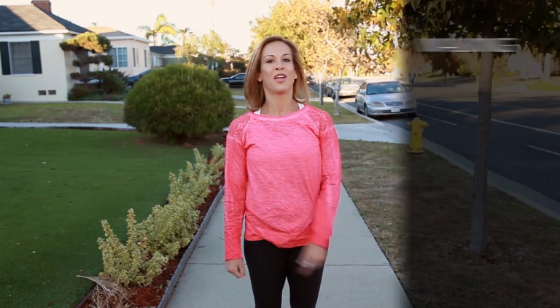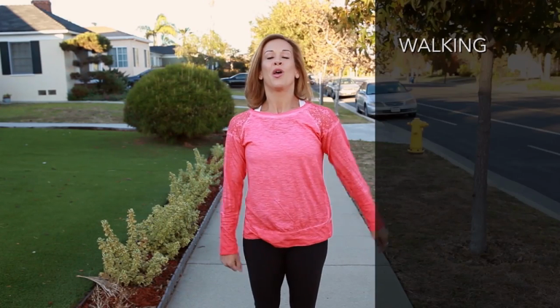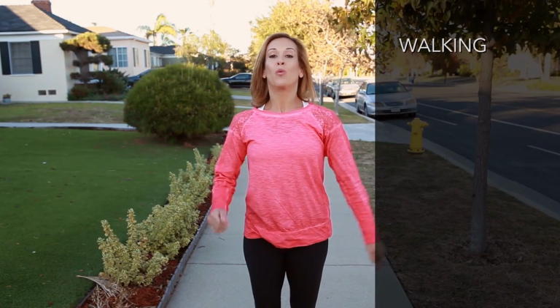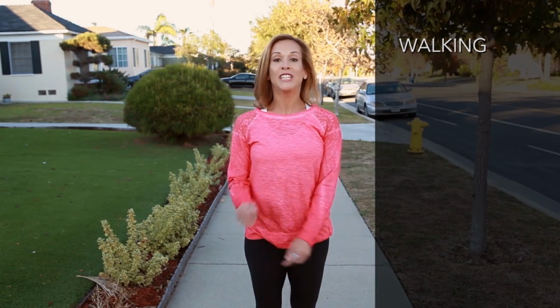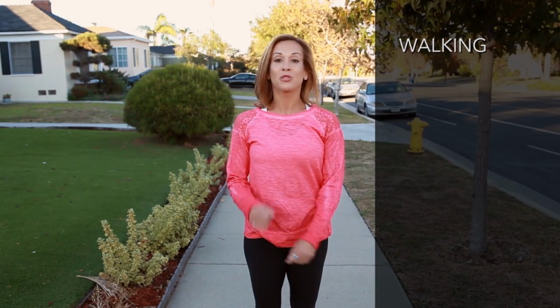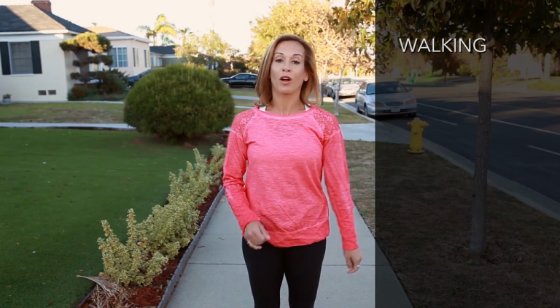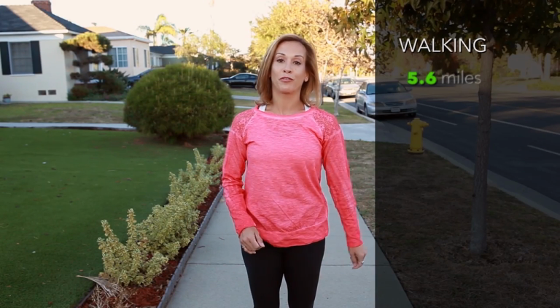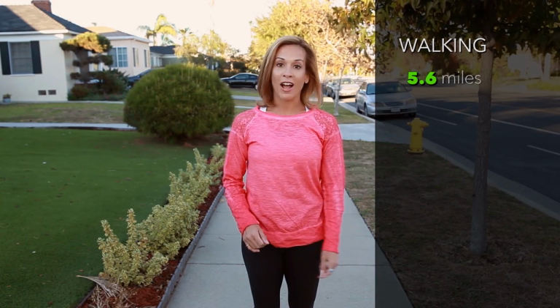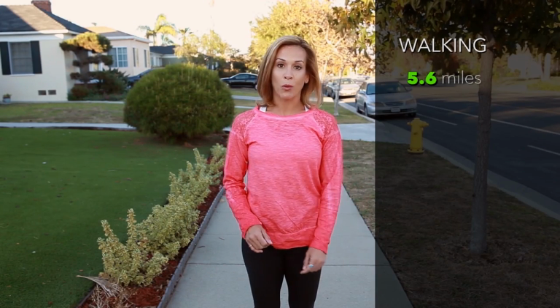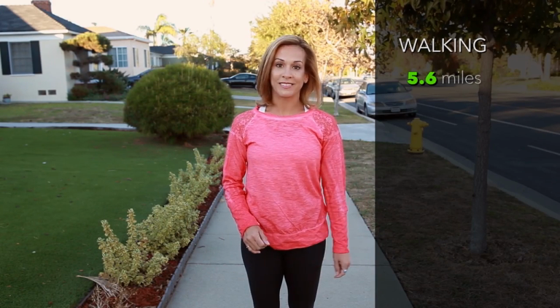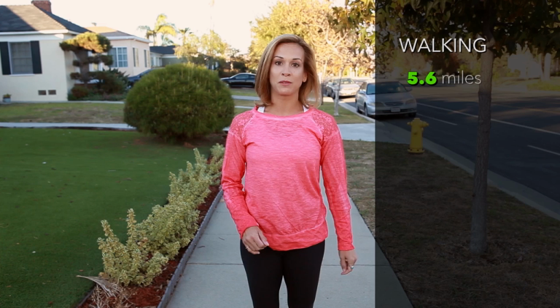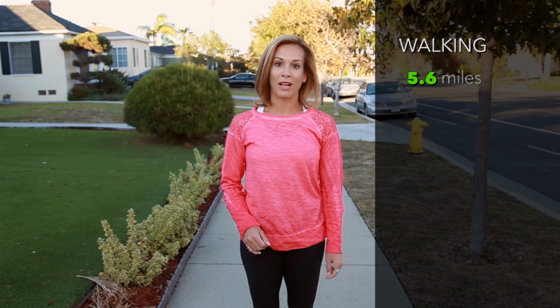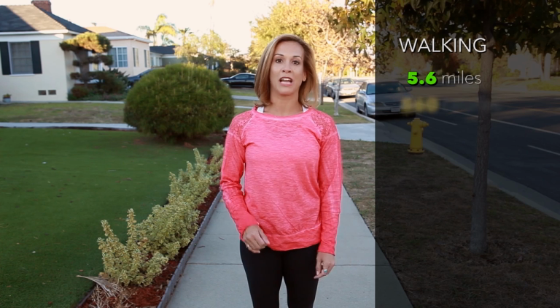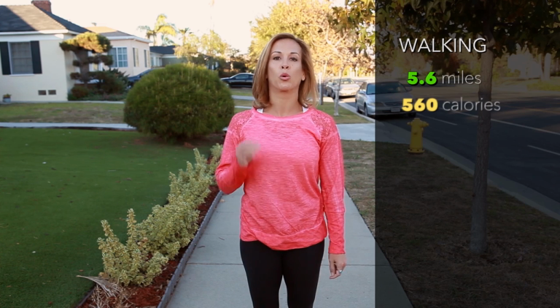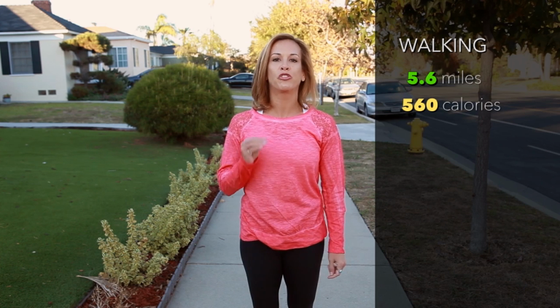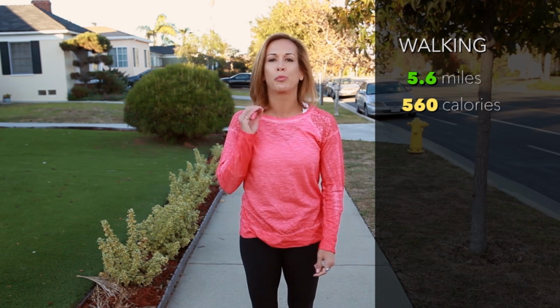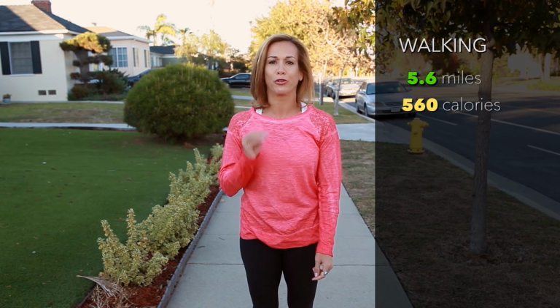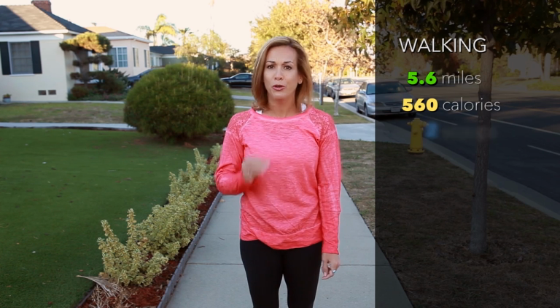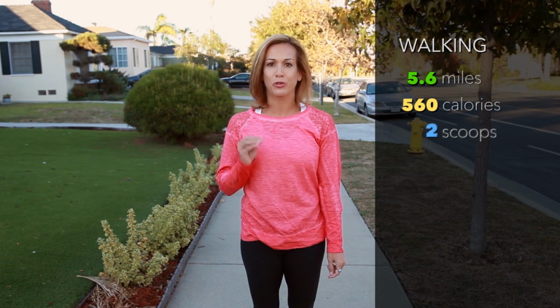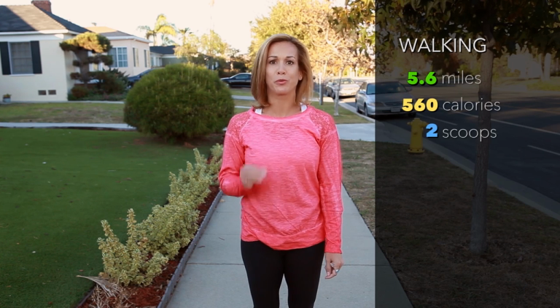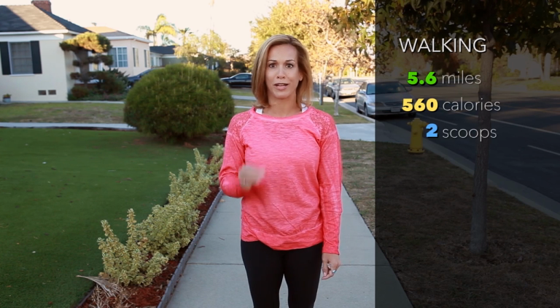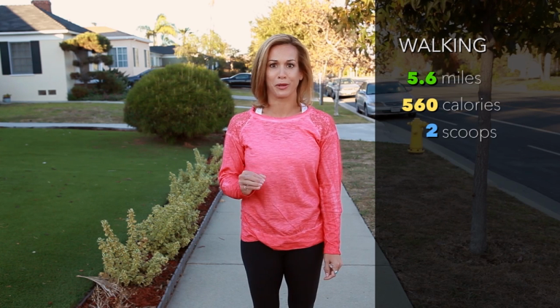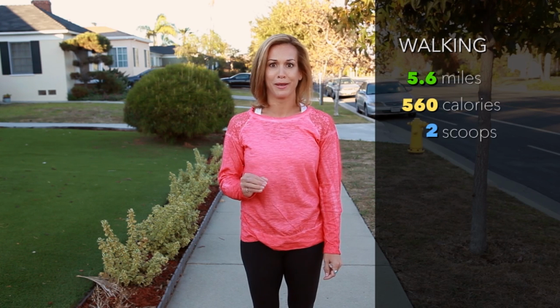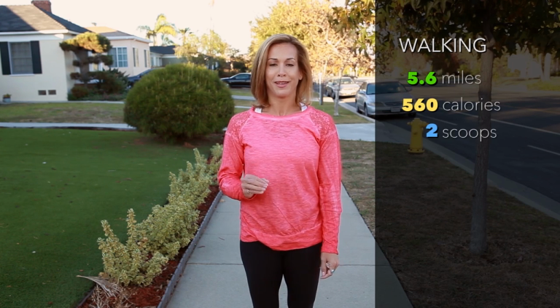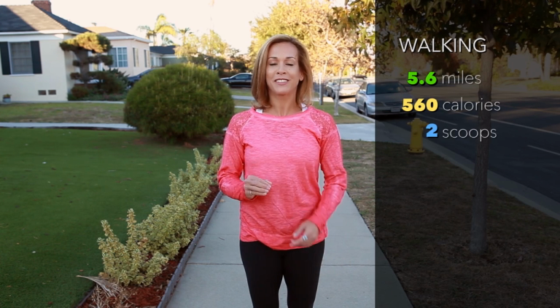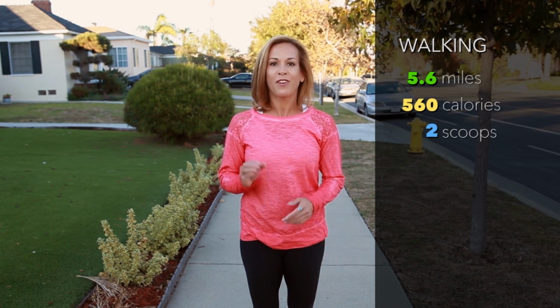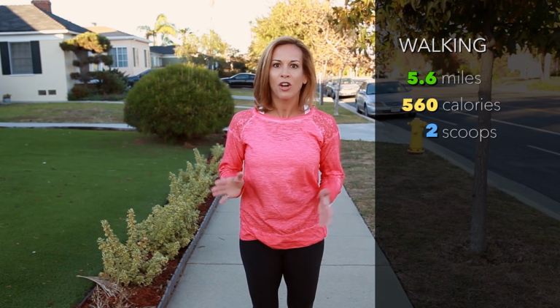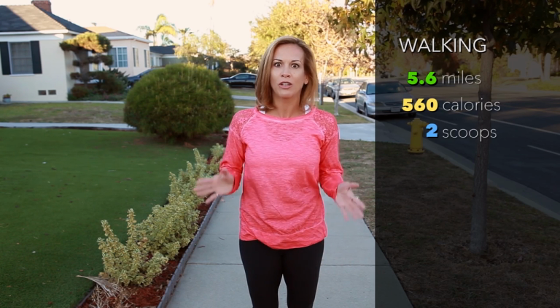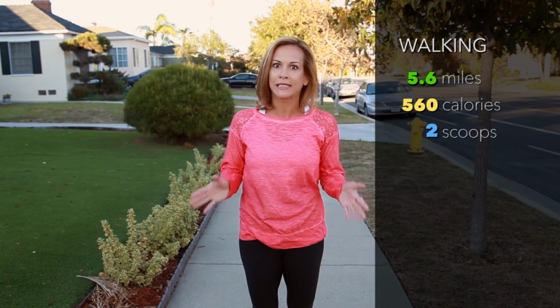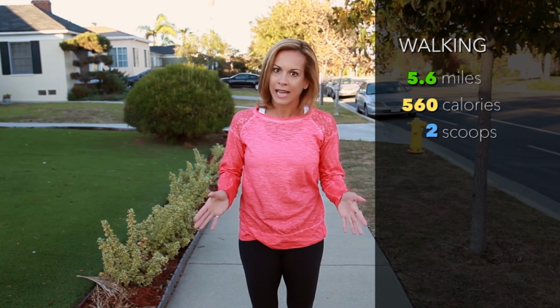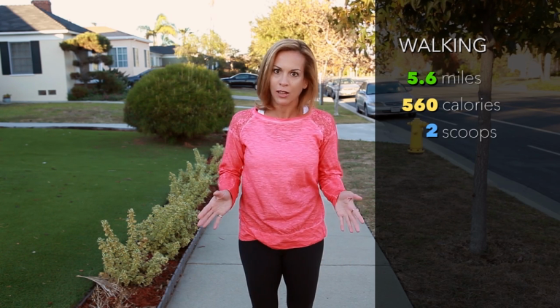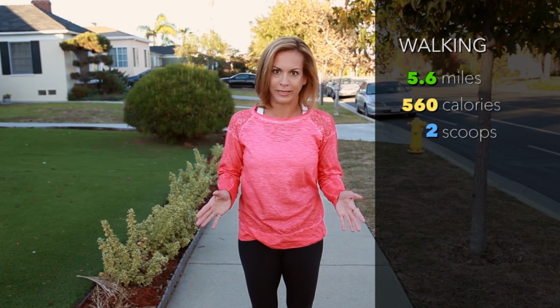Done! We just walked 5.6 miles in order to burn two scoops of ice cream — that's 560 calories.